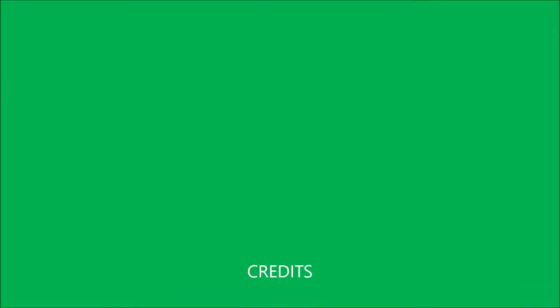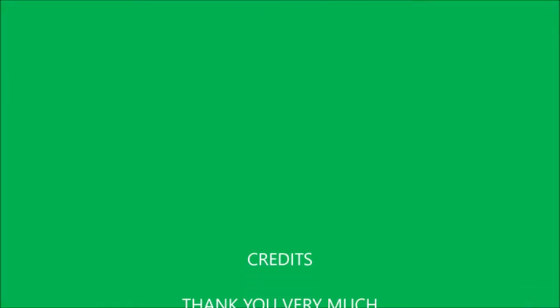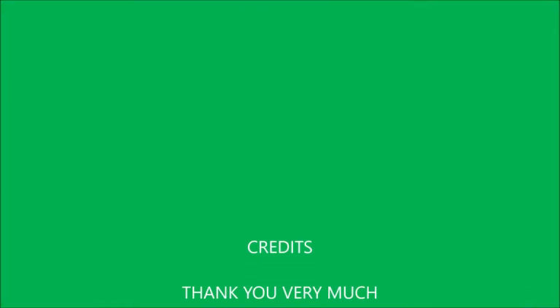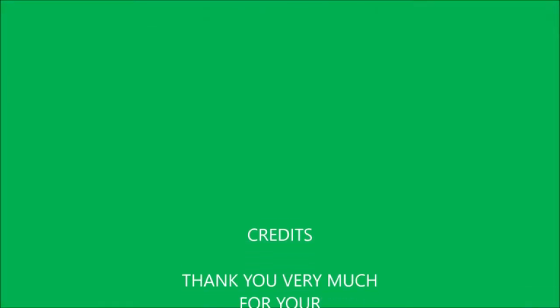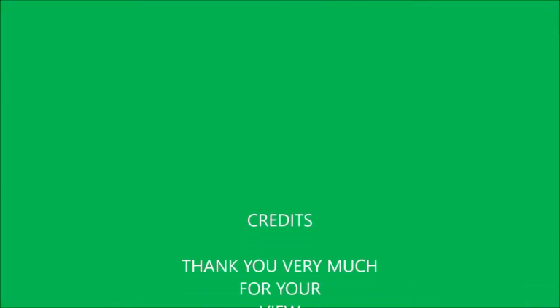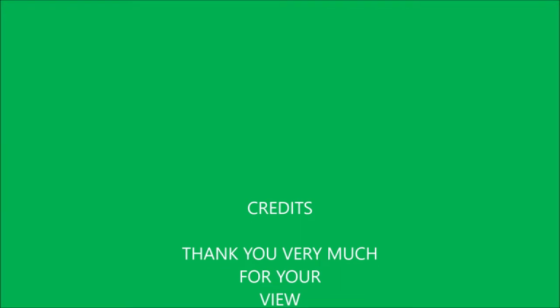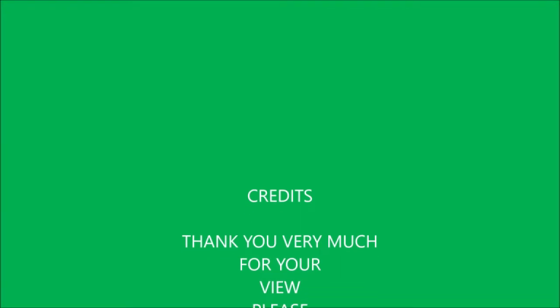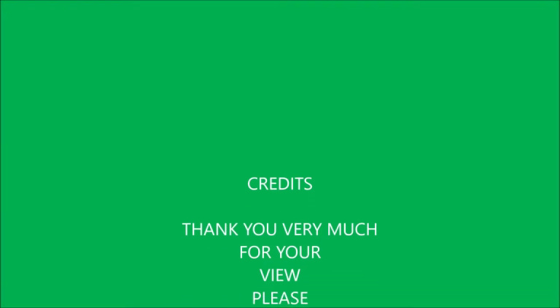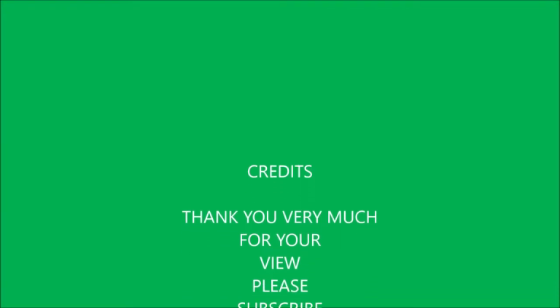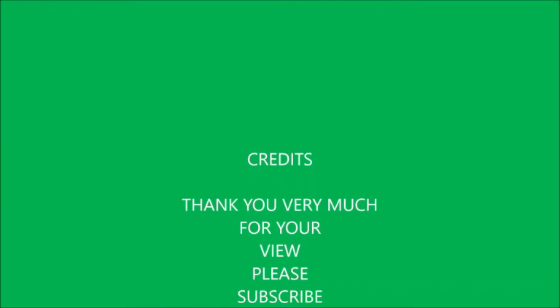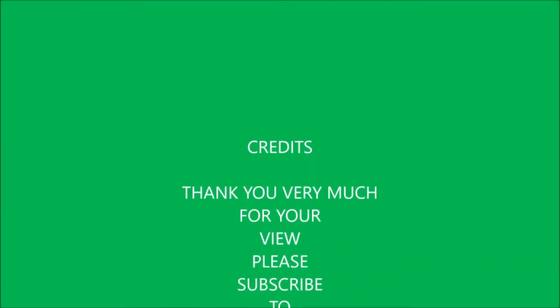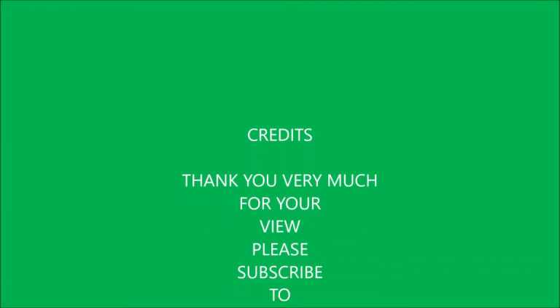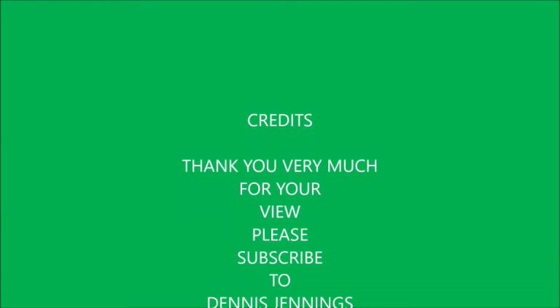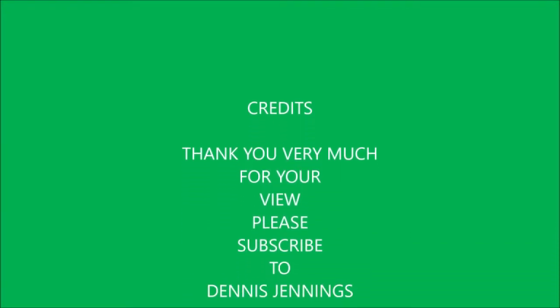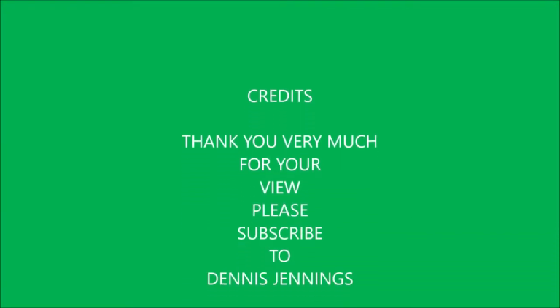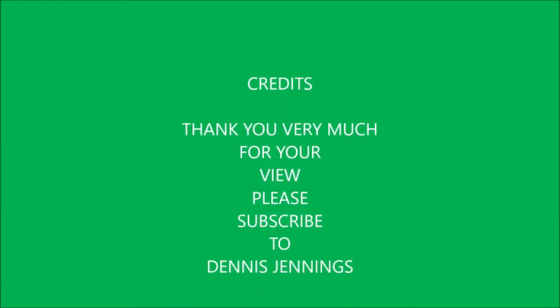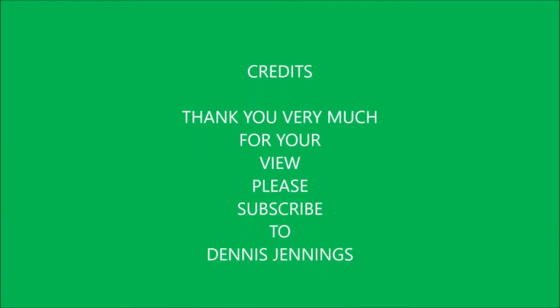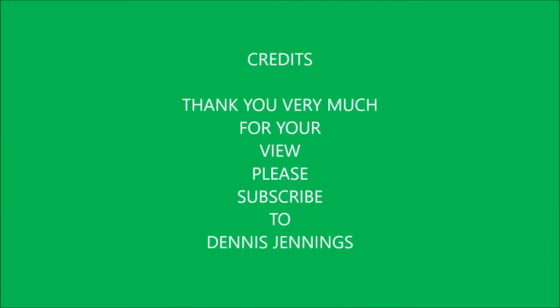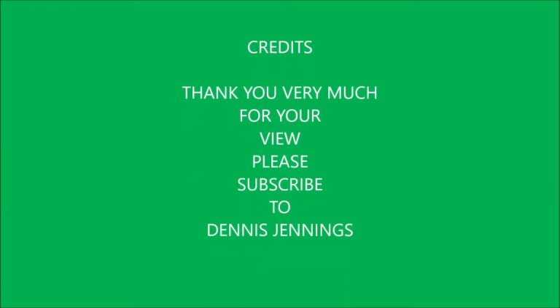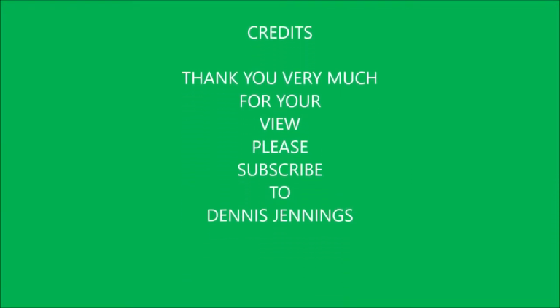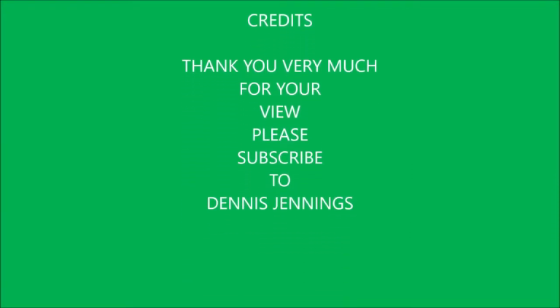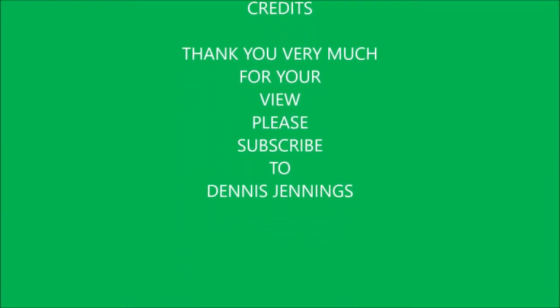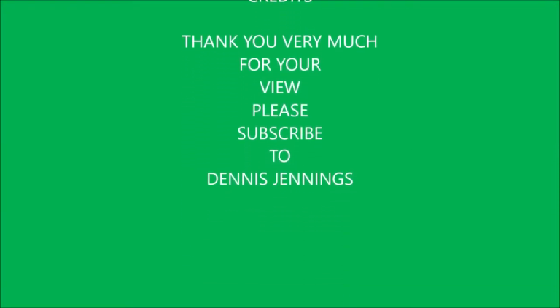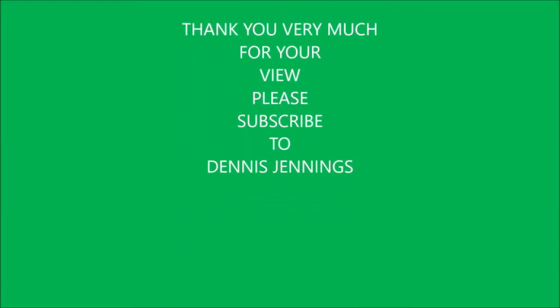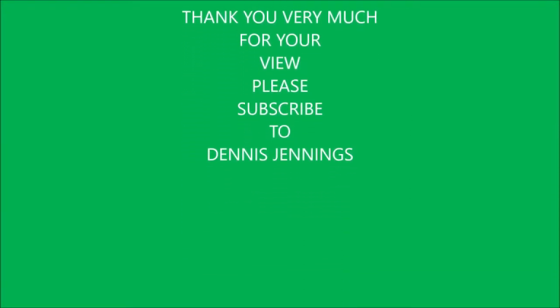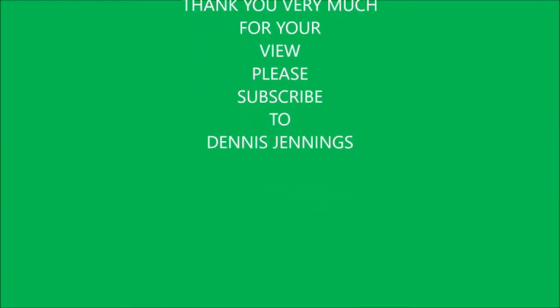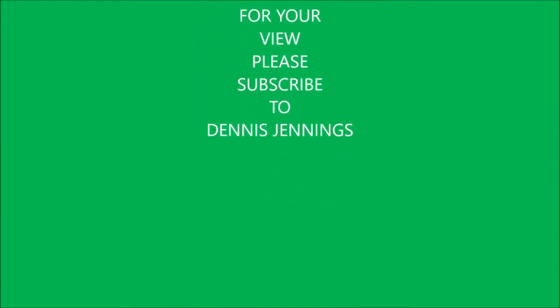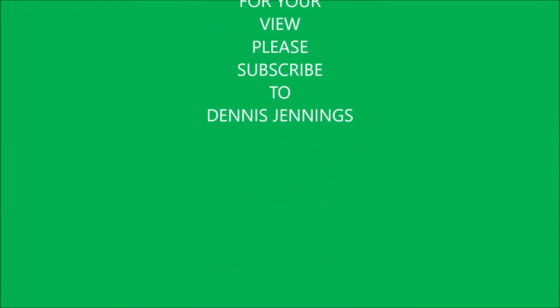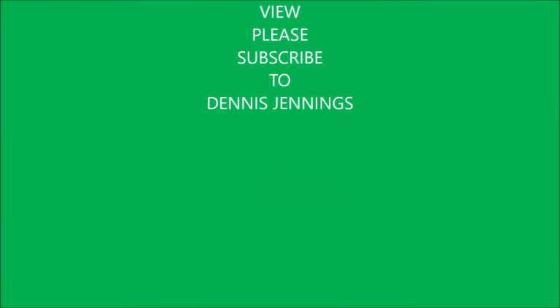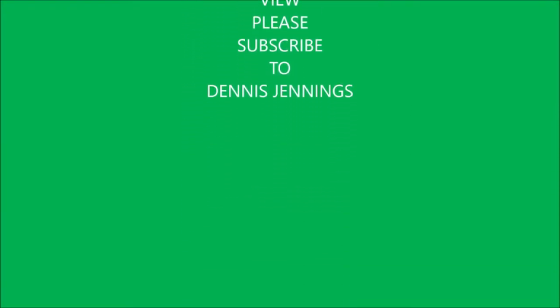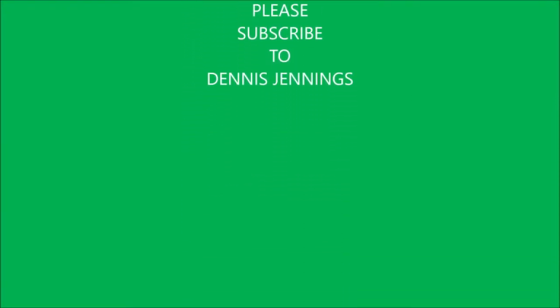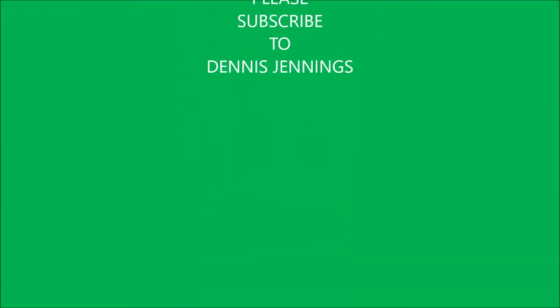Thank you very much for watching. Please subscribe to my channel — bye bye!